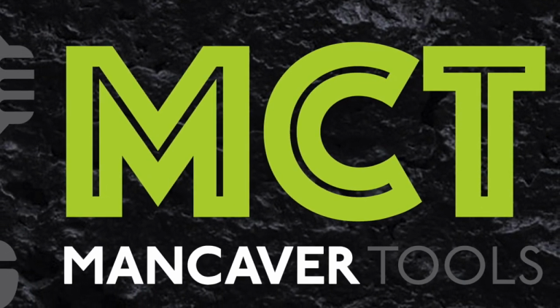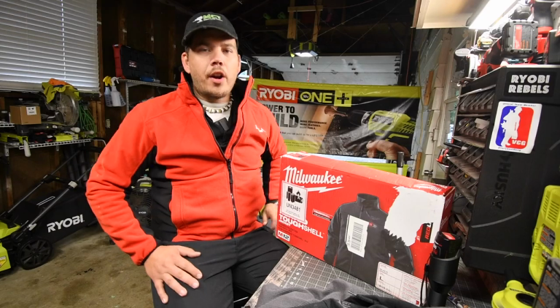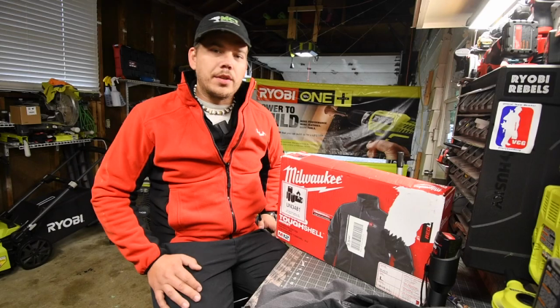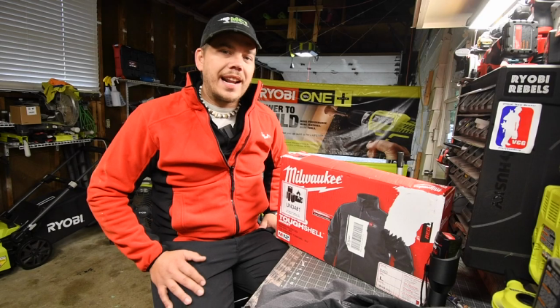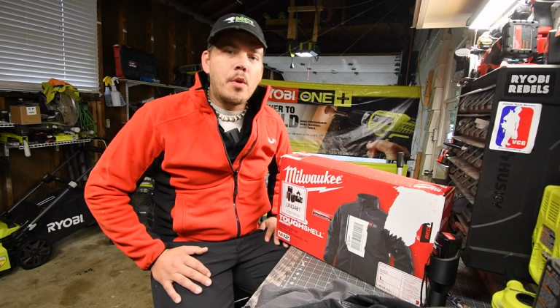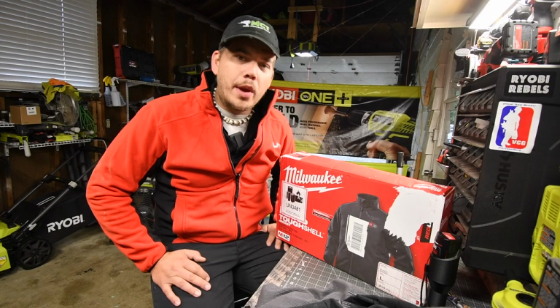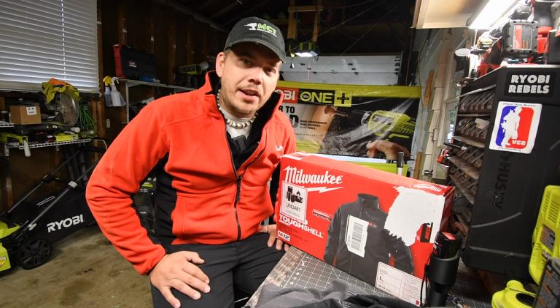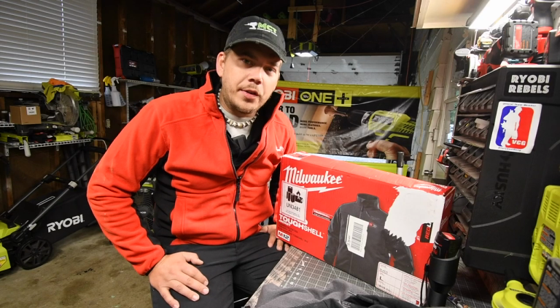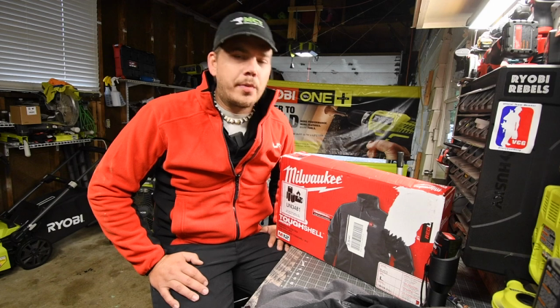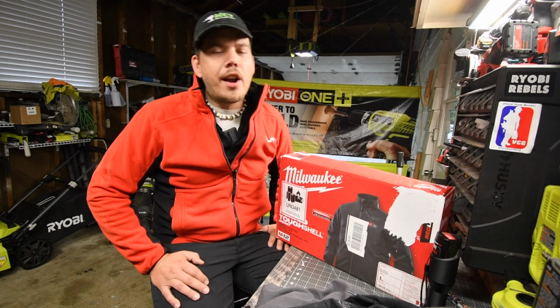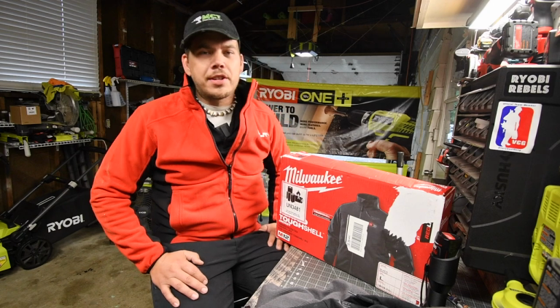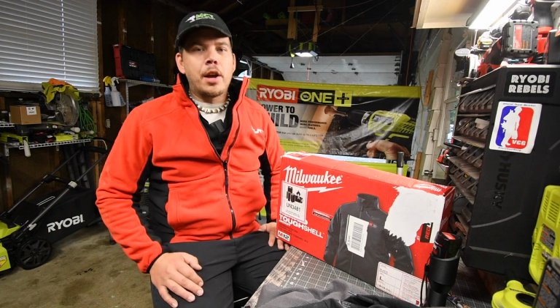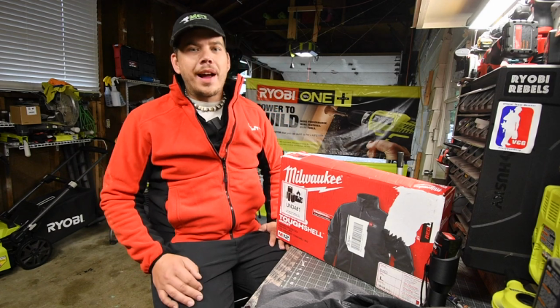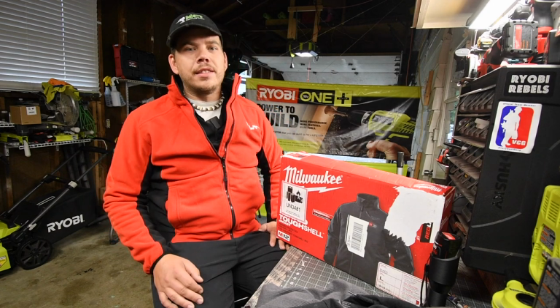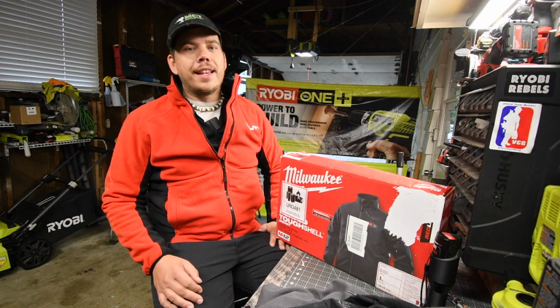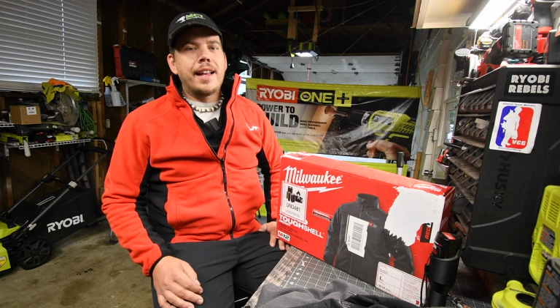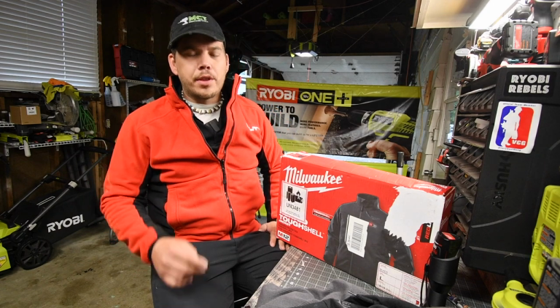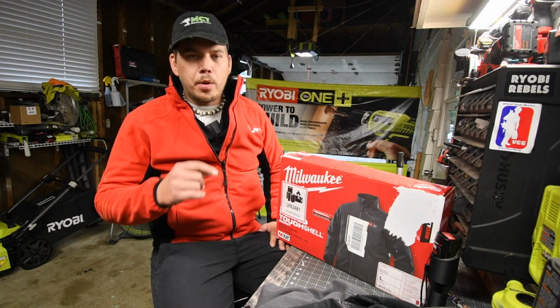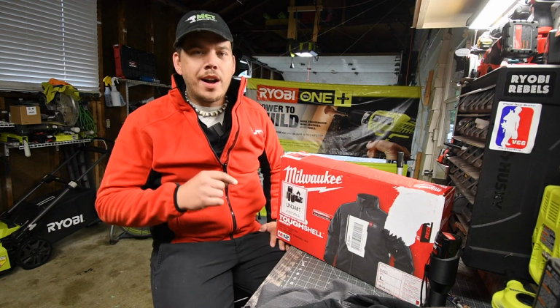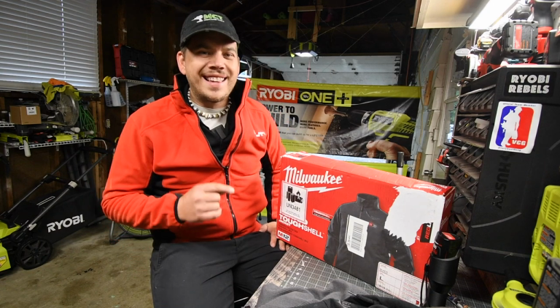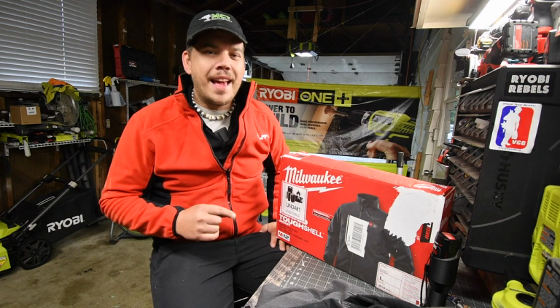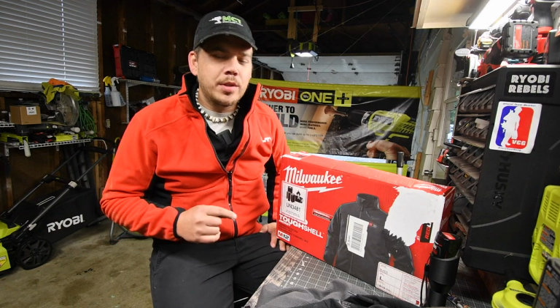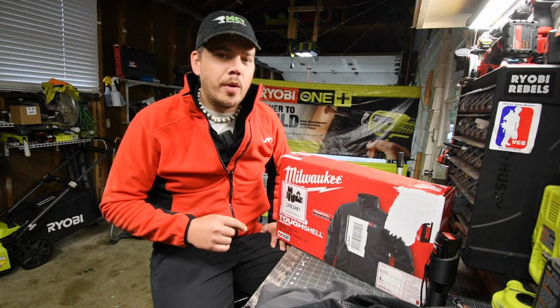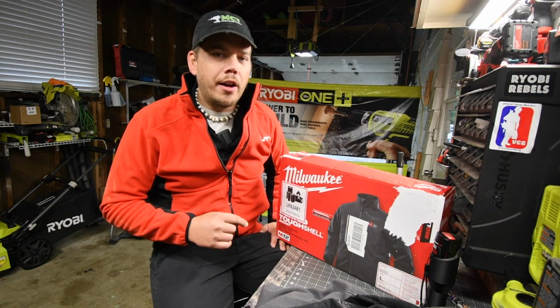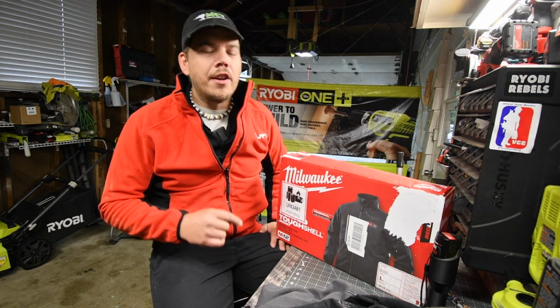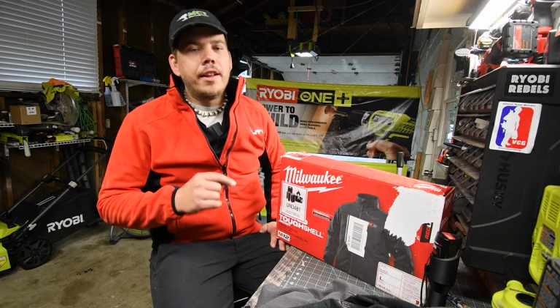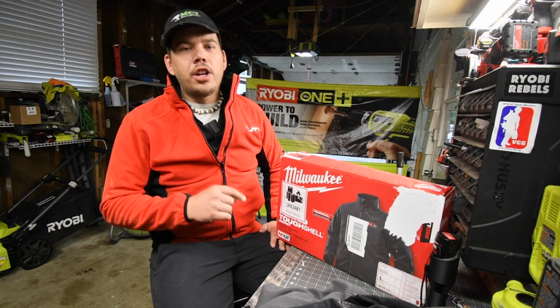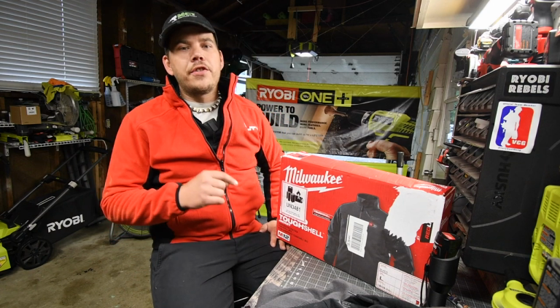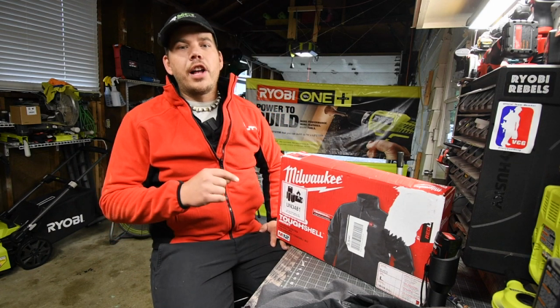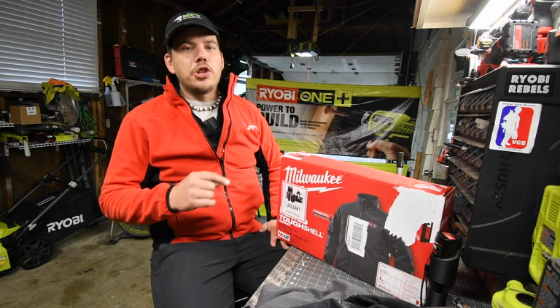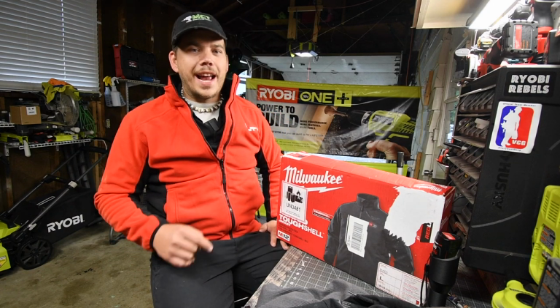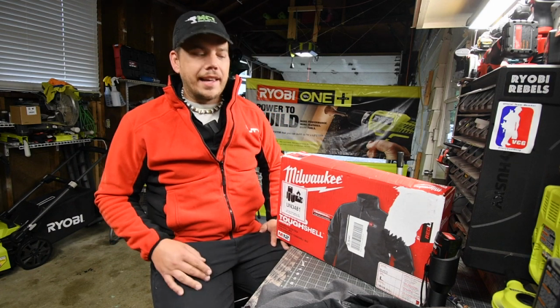Today we are going to unbox and test out the Milwaukee M12 Tough Shell Jacket.